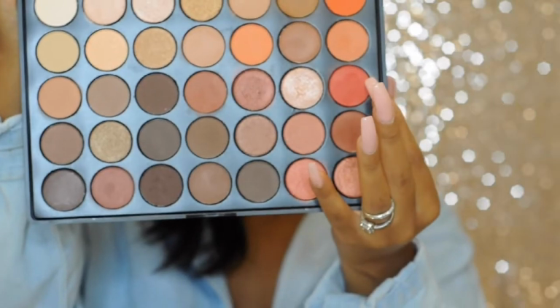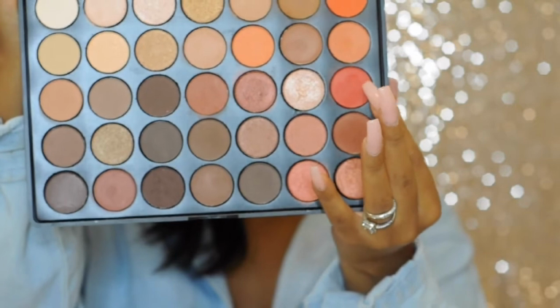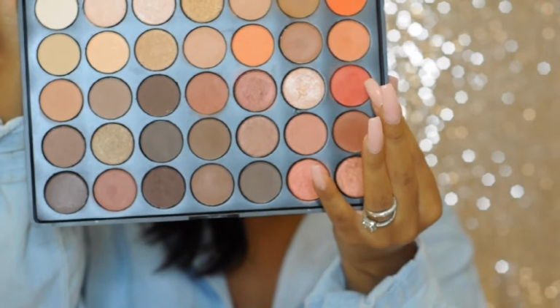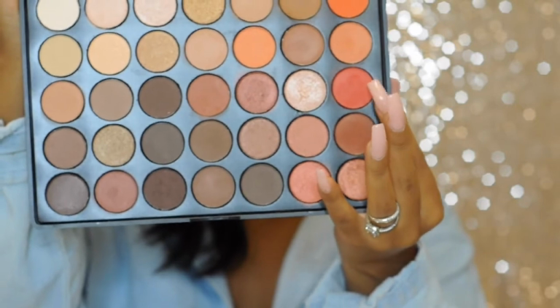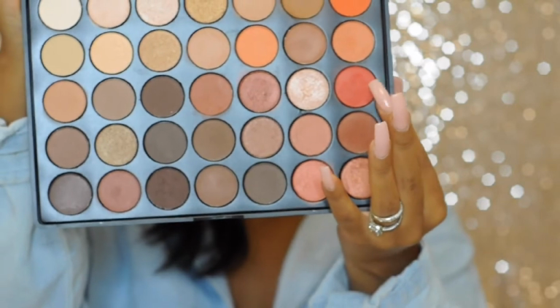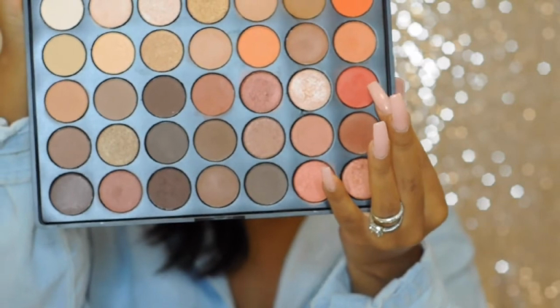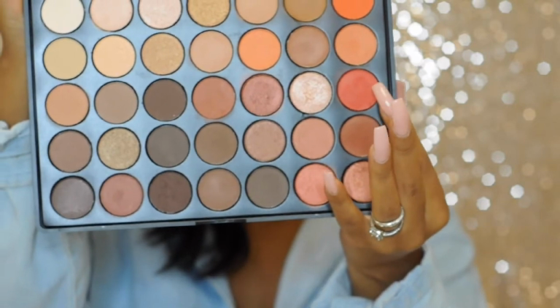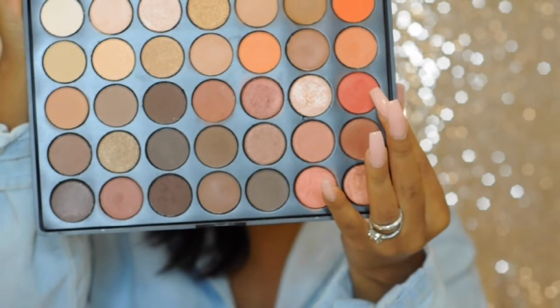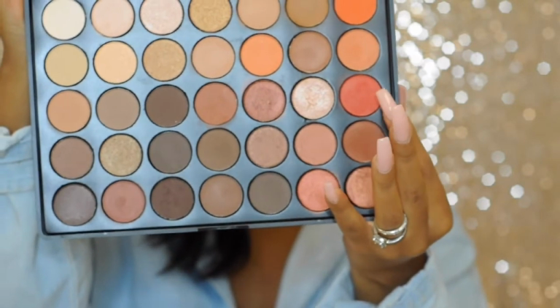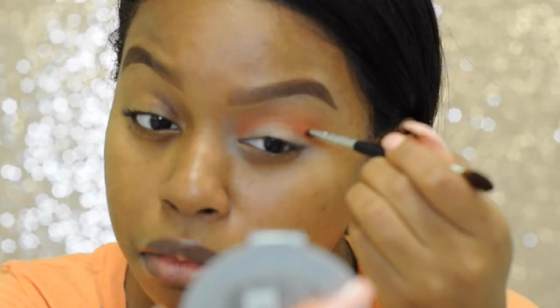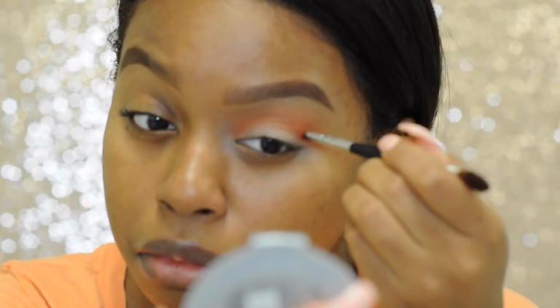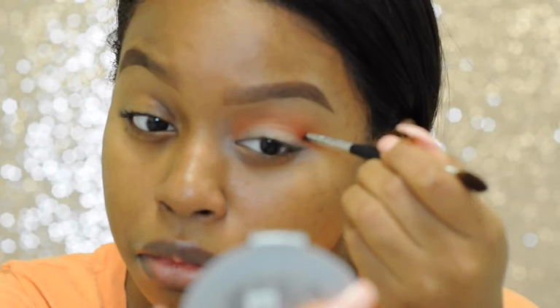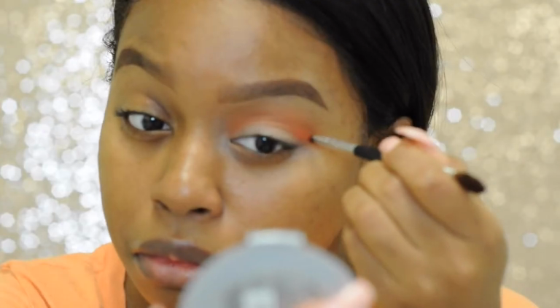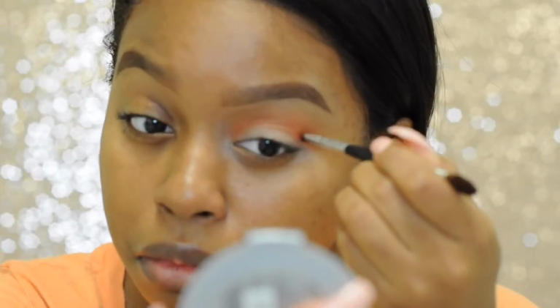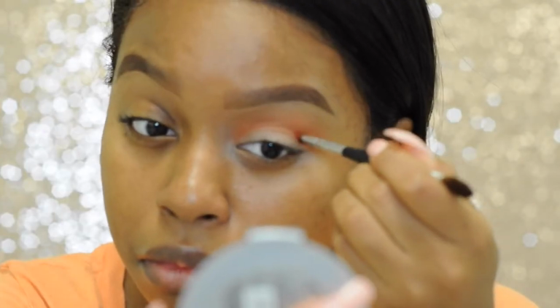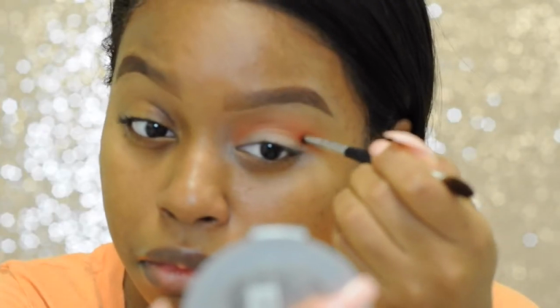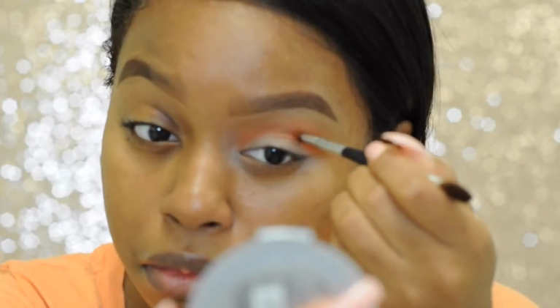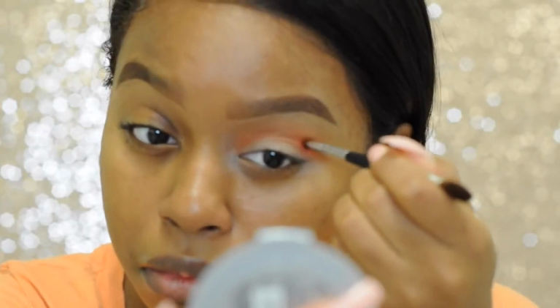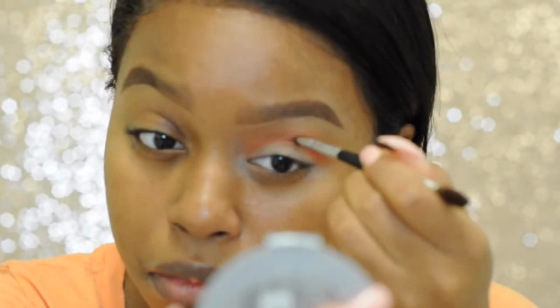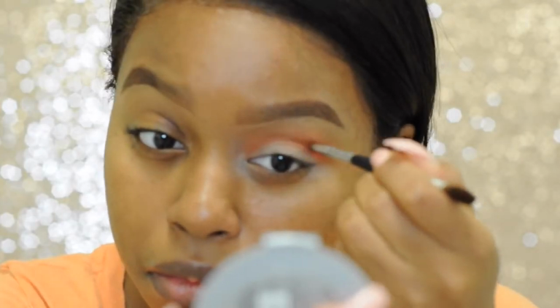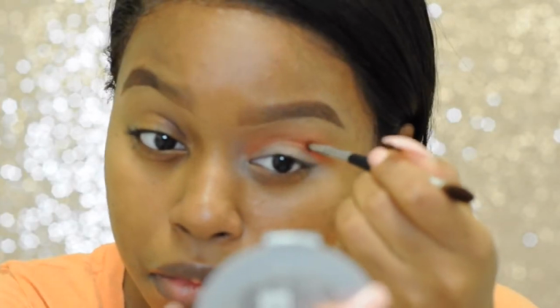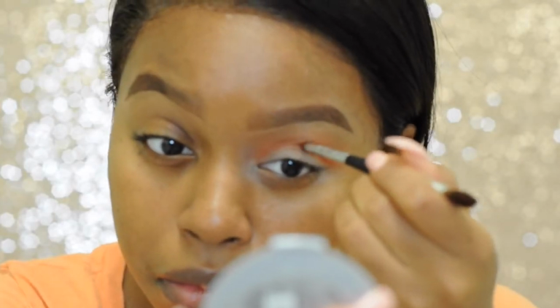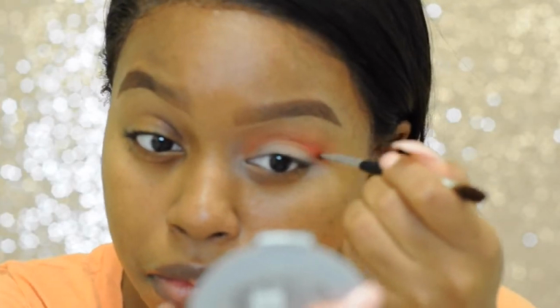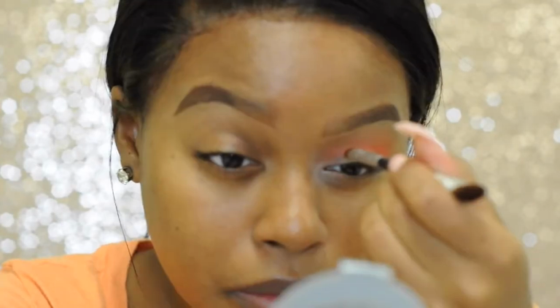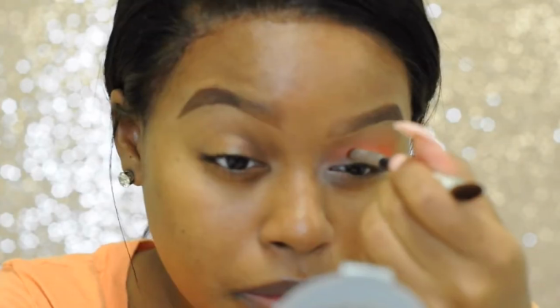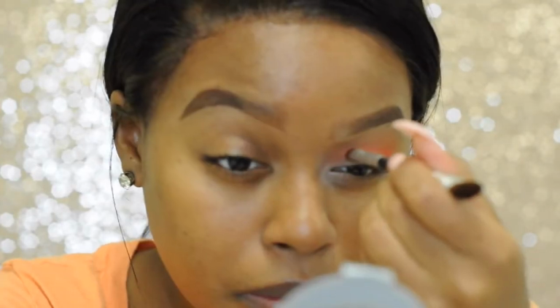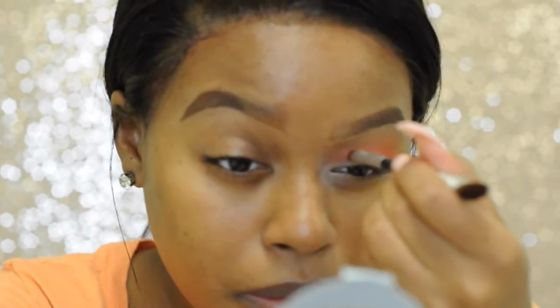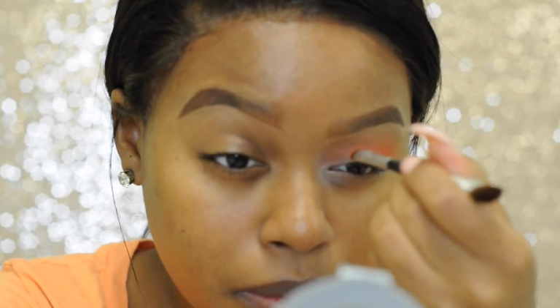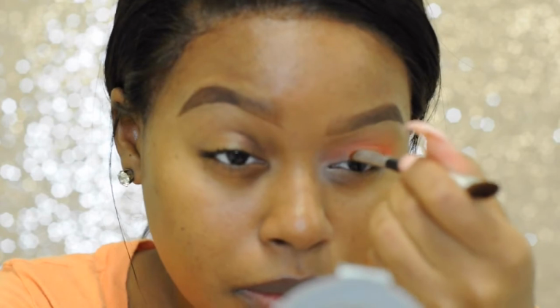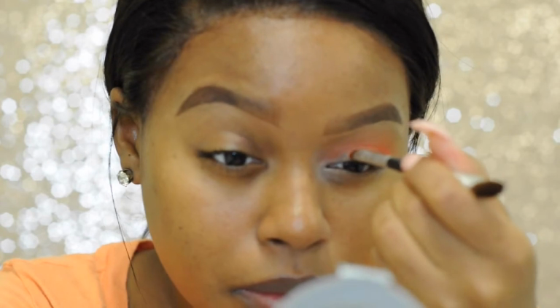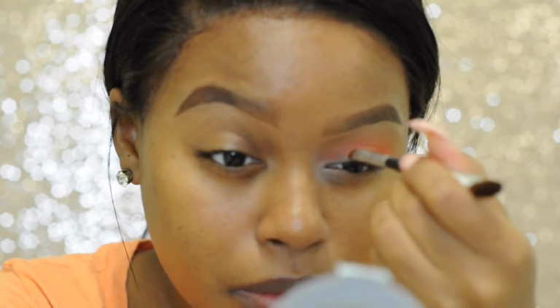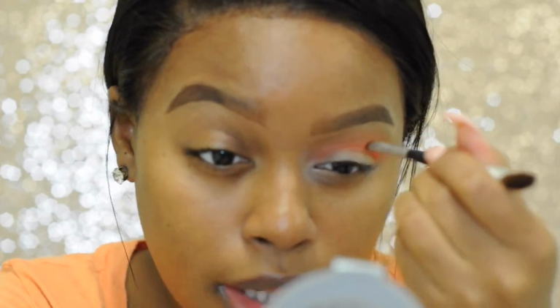Next you're going to want to take the darkest orange with the pencil brush and put it directly into your crease.